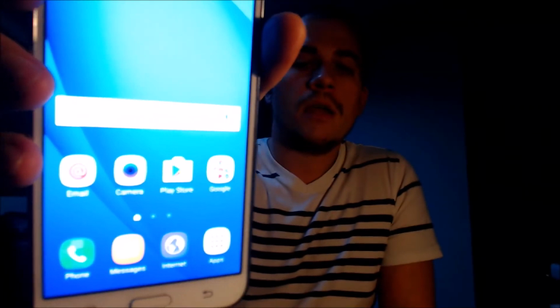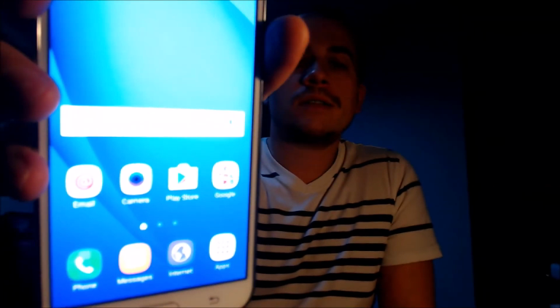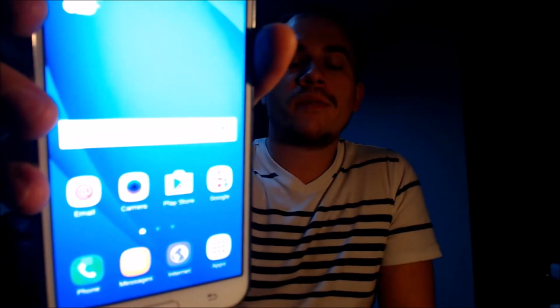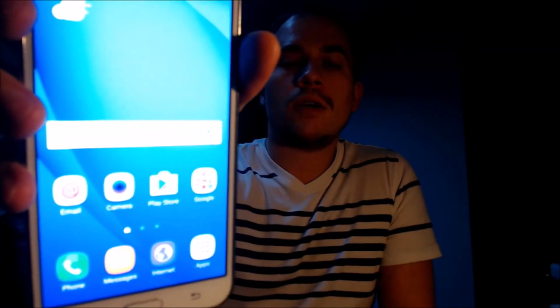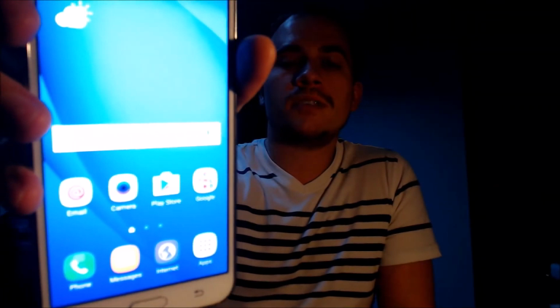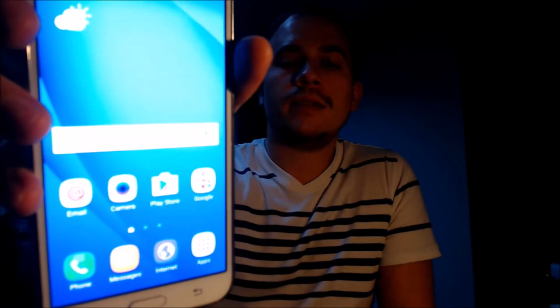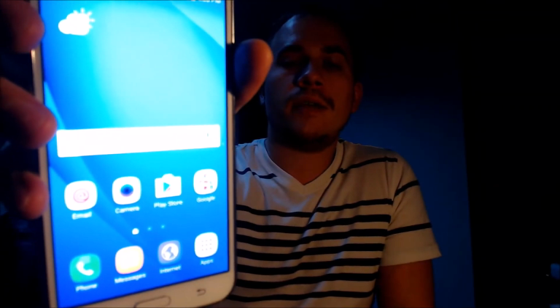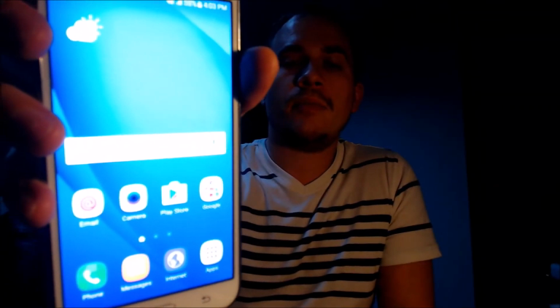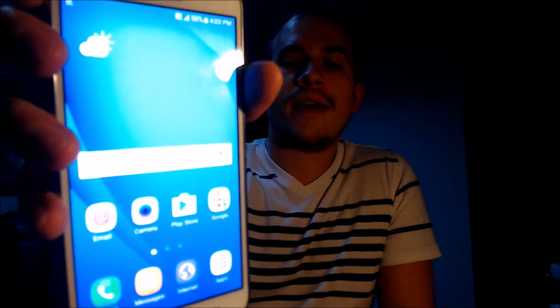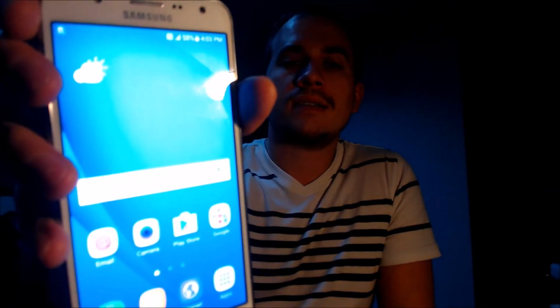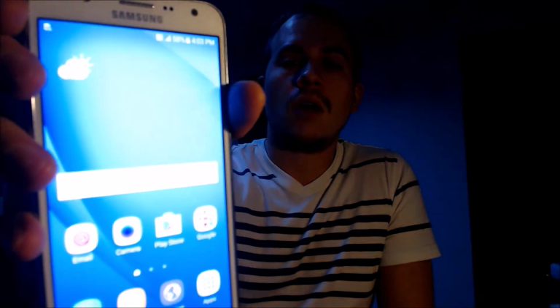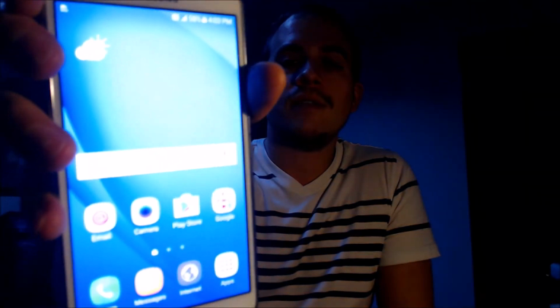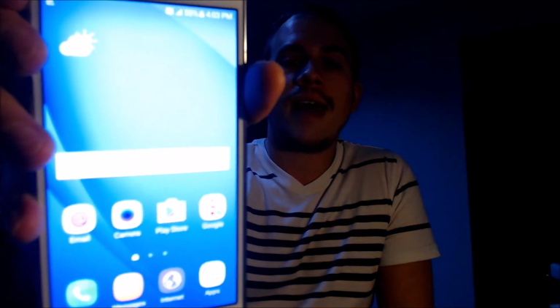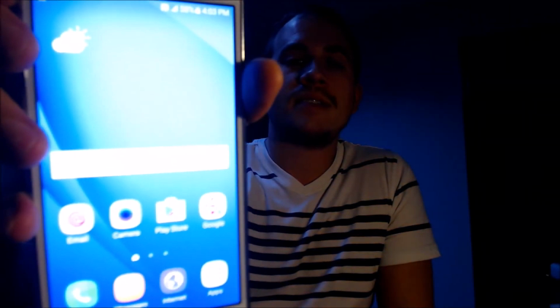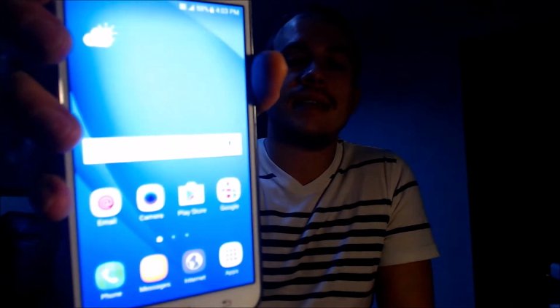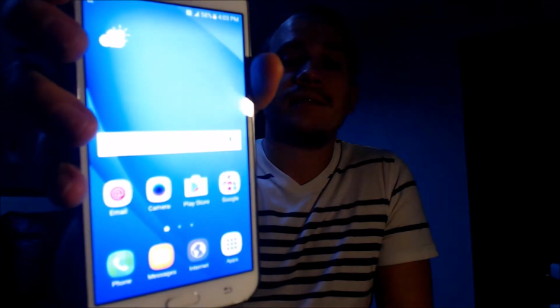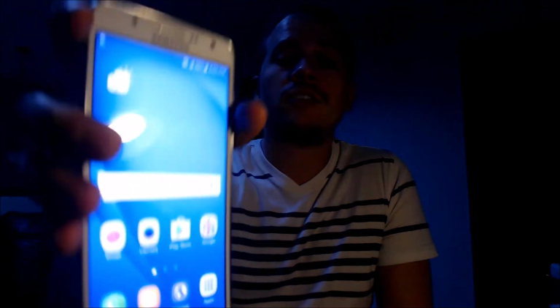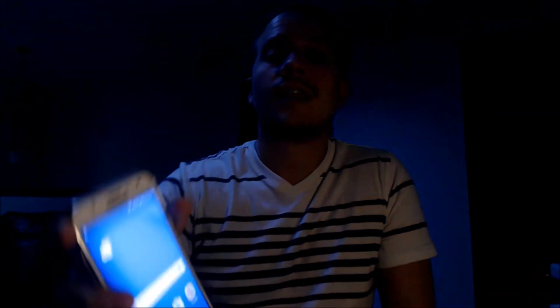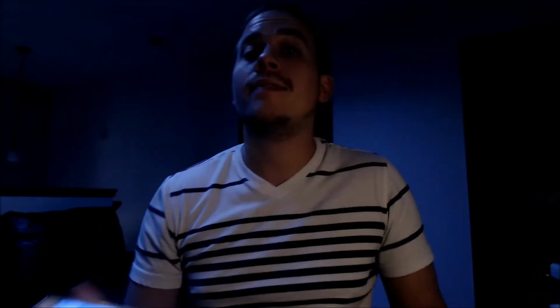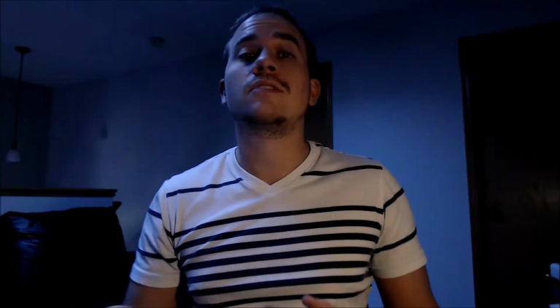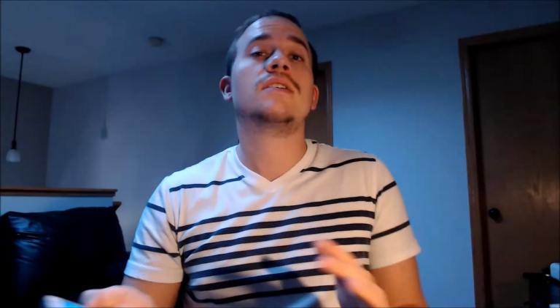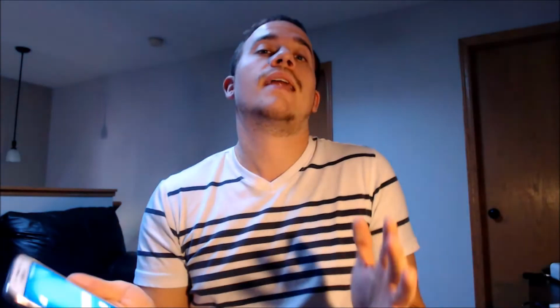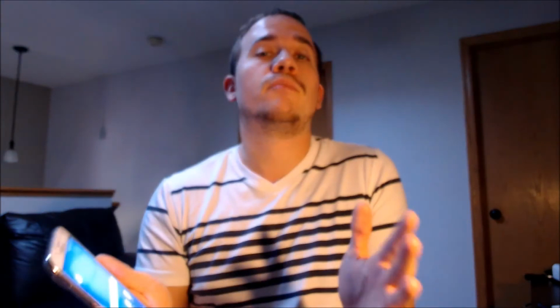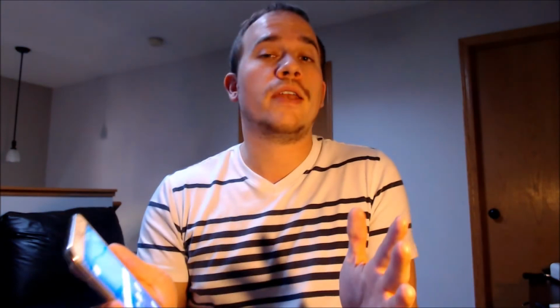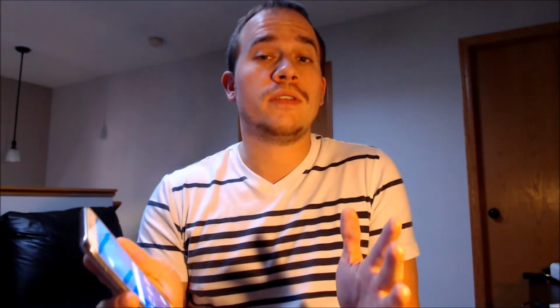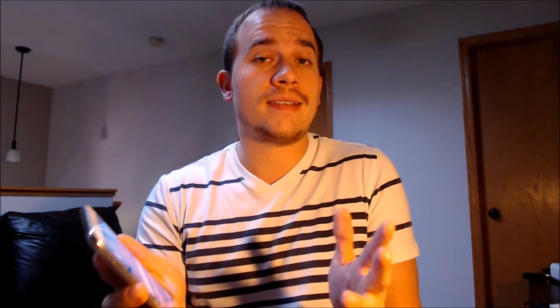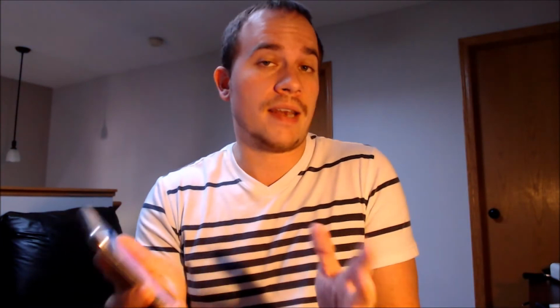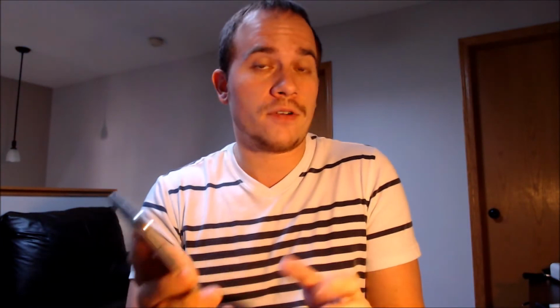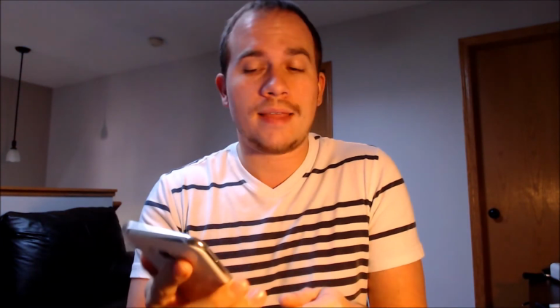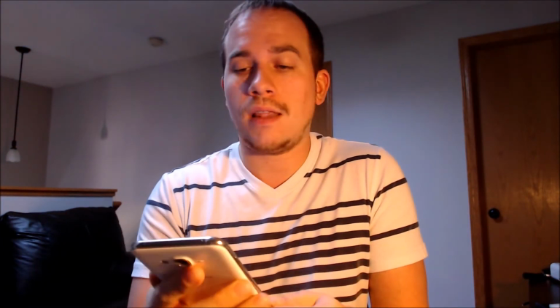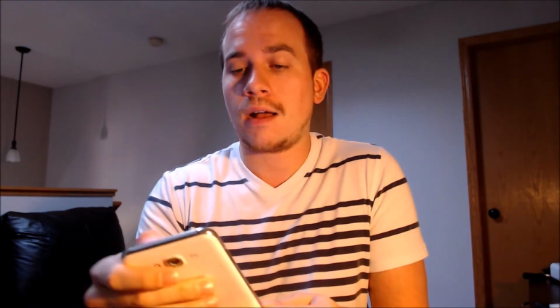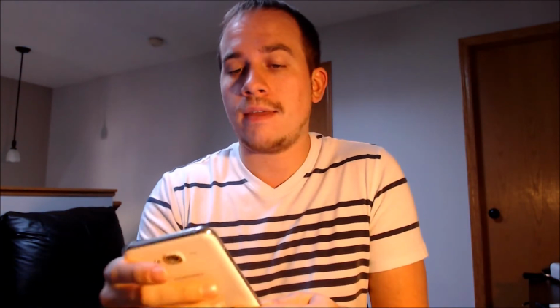Looks like we've got the home screen loaded up. We have access to all of the apps and settings and features, and this is just like a brand new device that never had the lock on there.